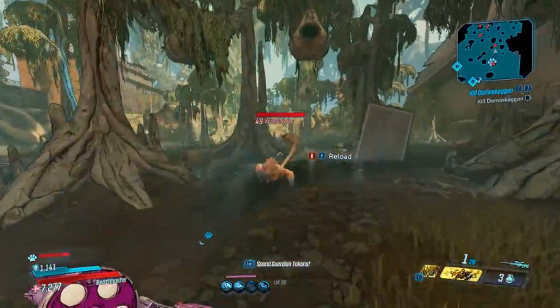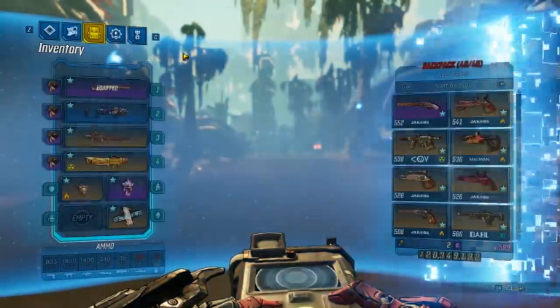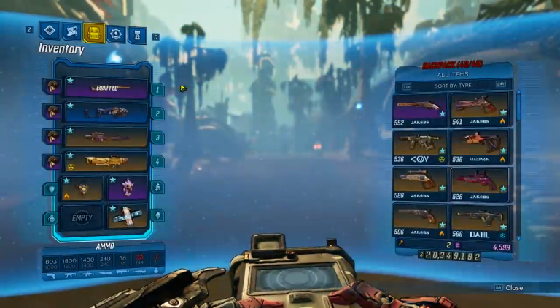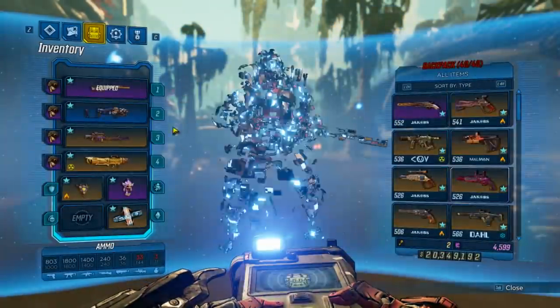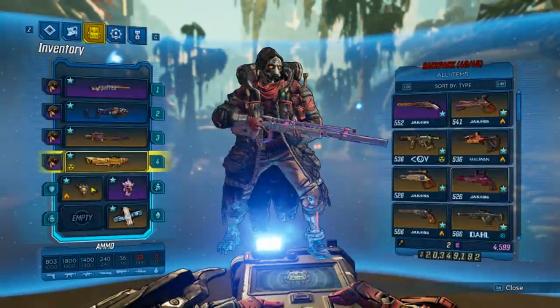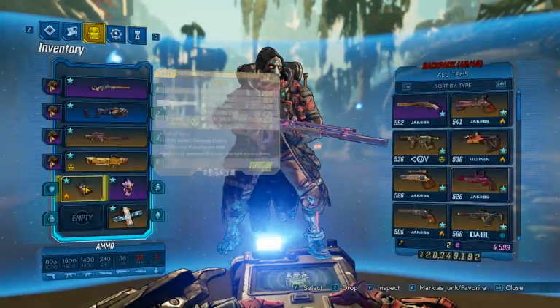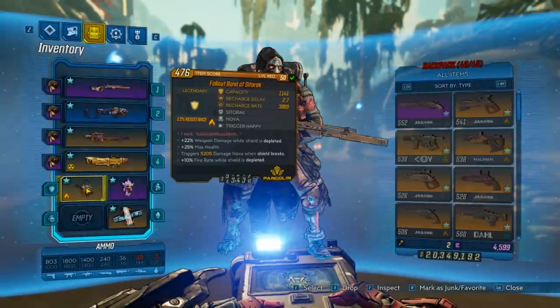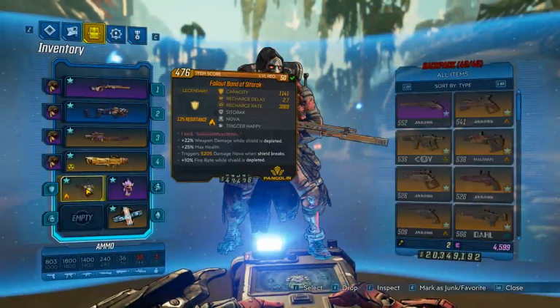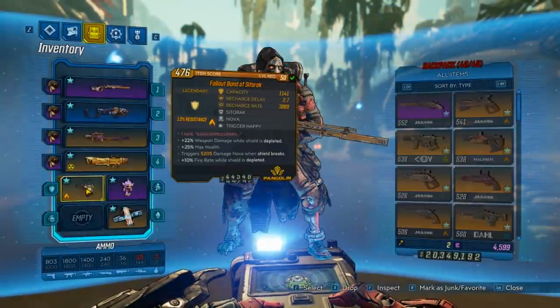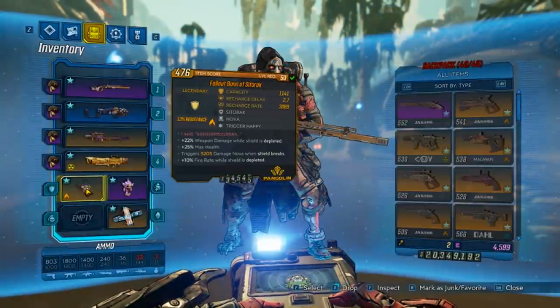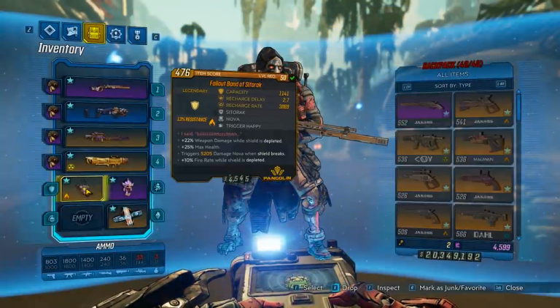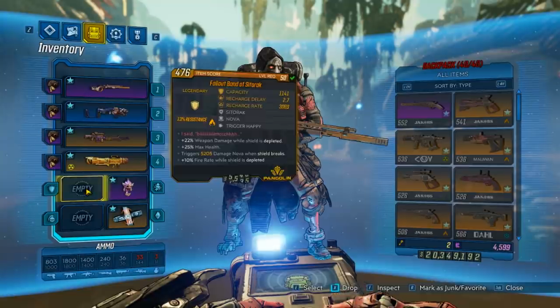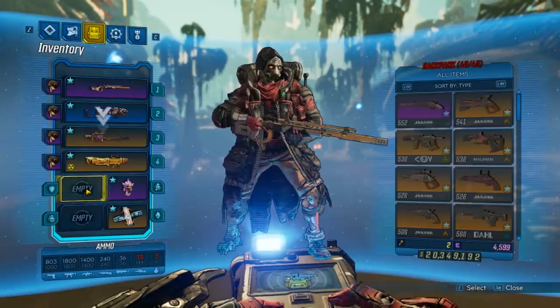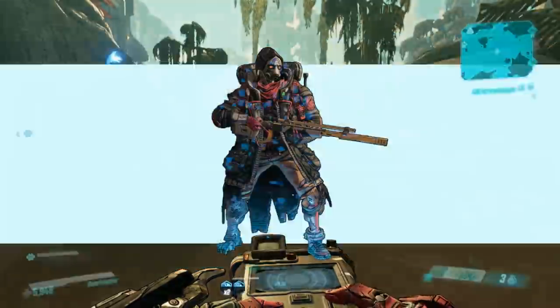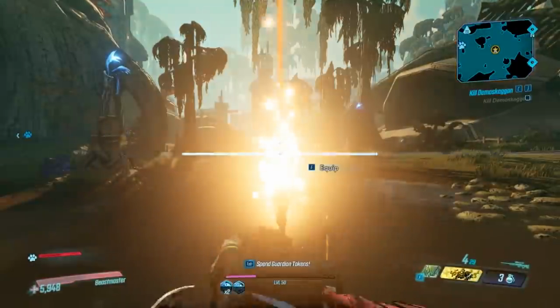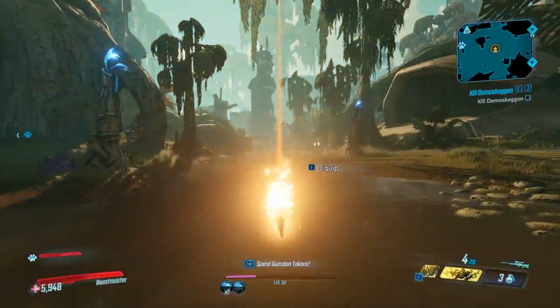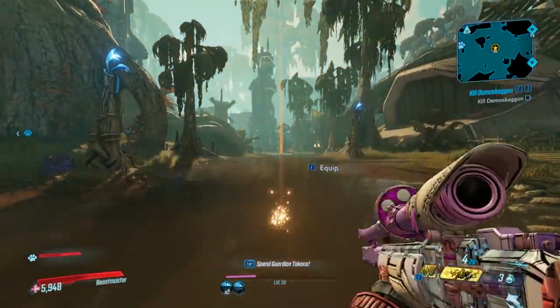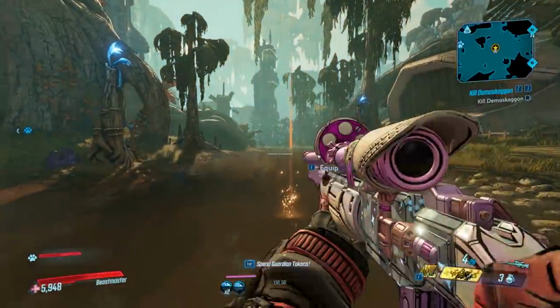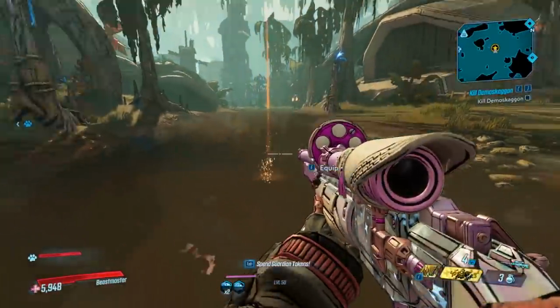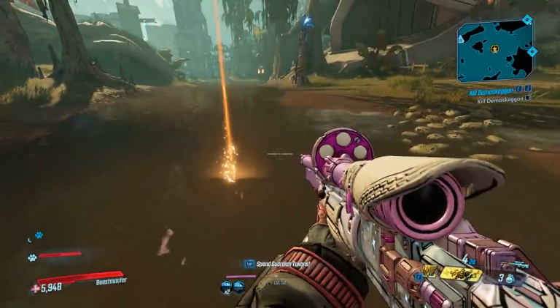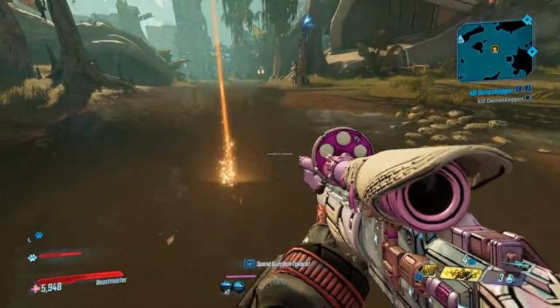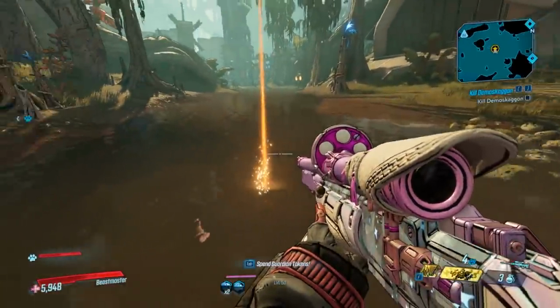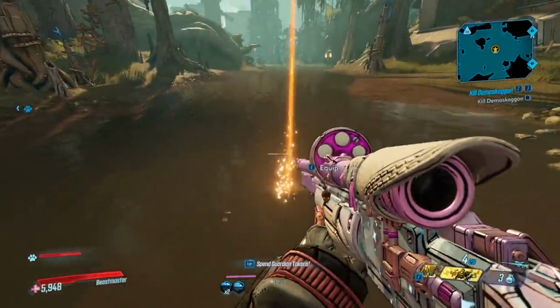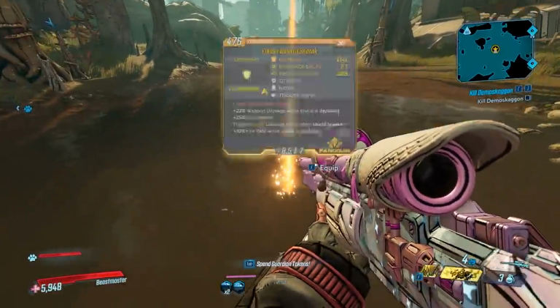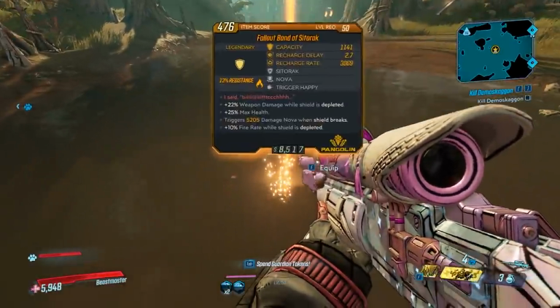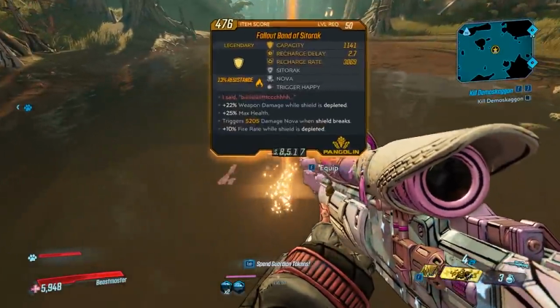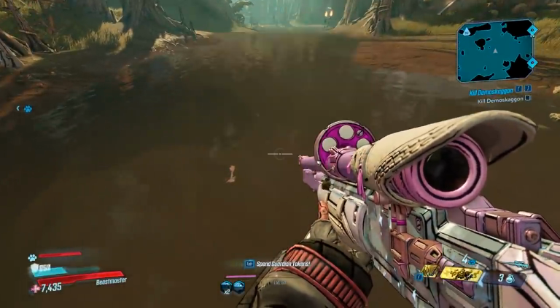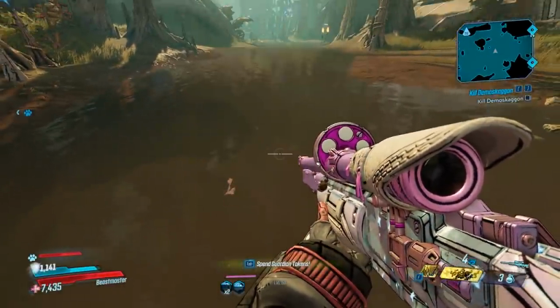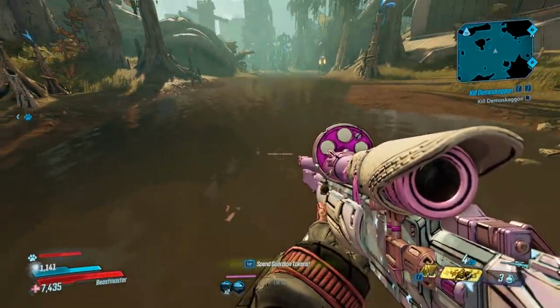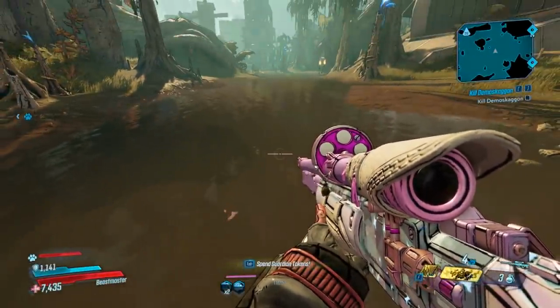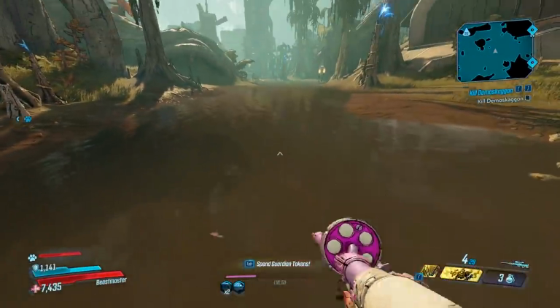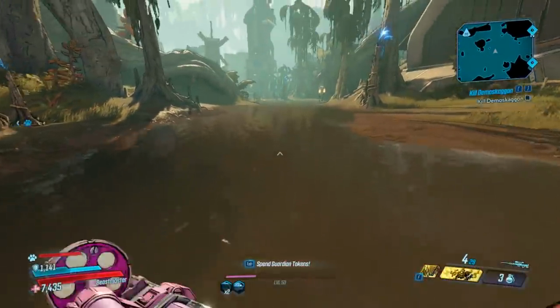As for the maximum HP — we're at 5,900 normally, and with the shield you pick it up to 7,400.